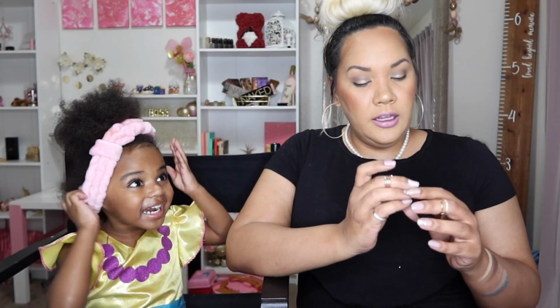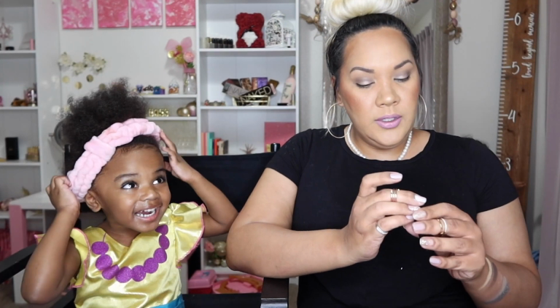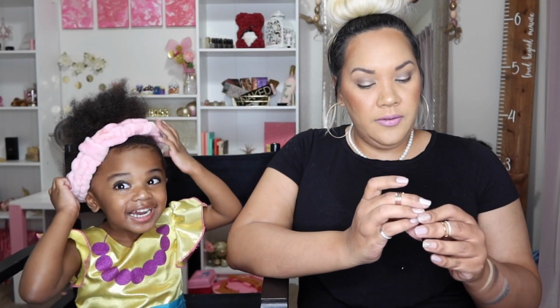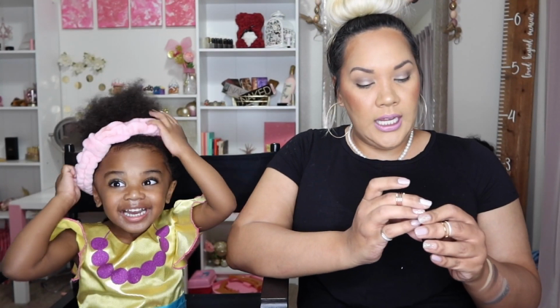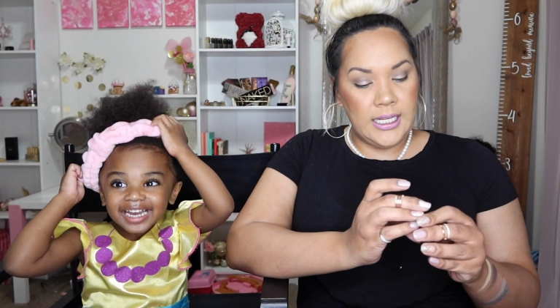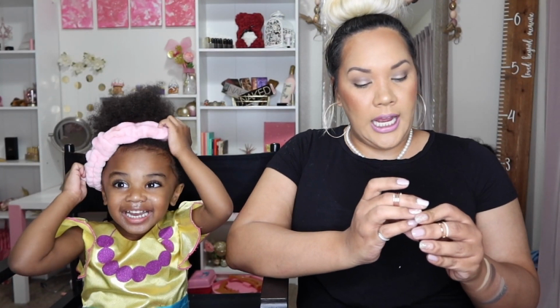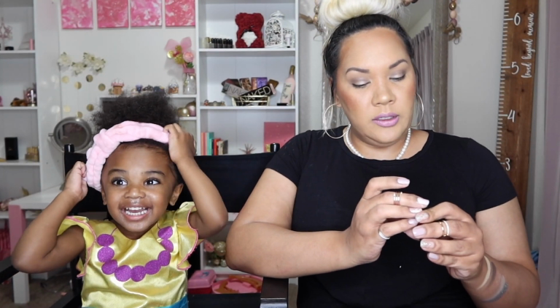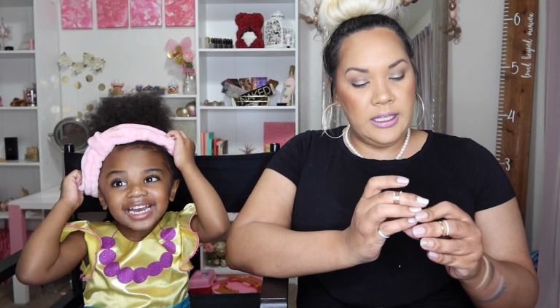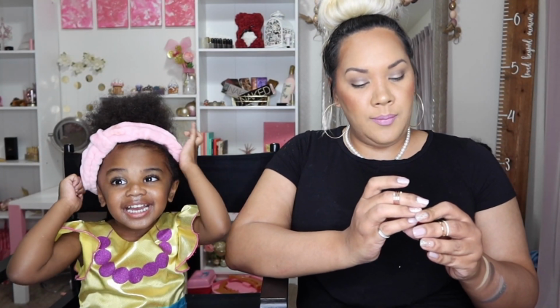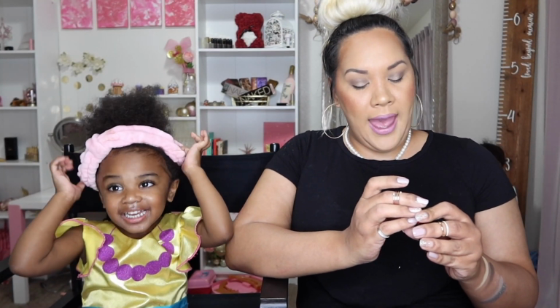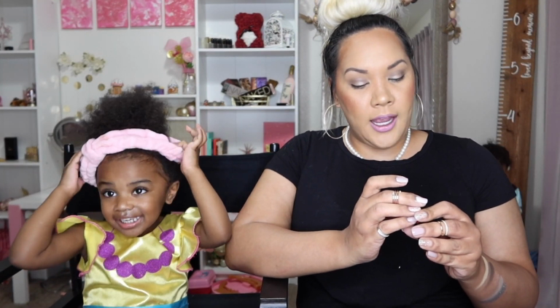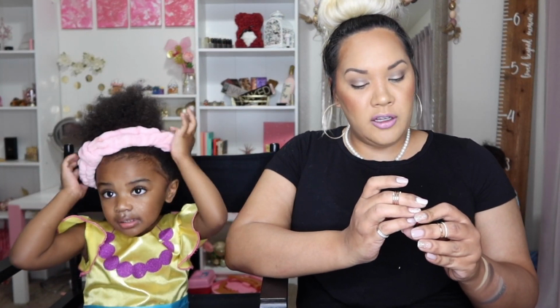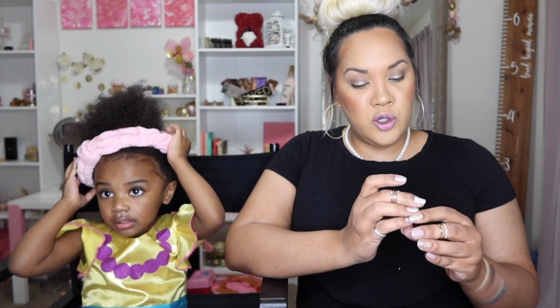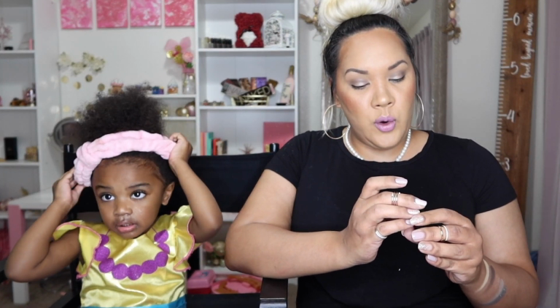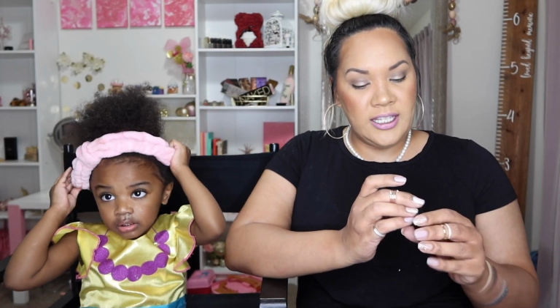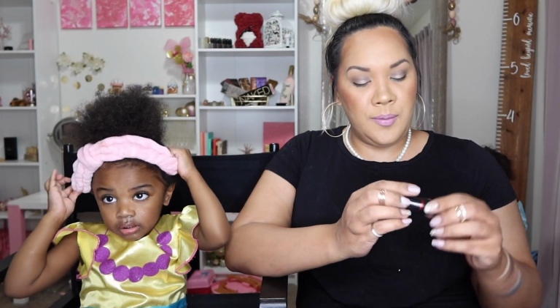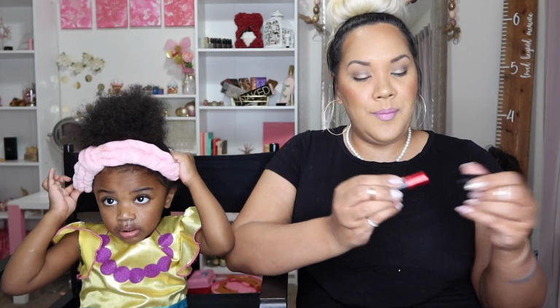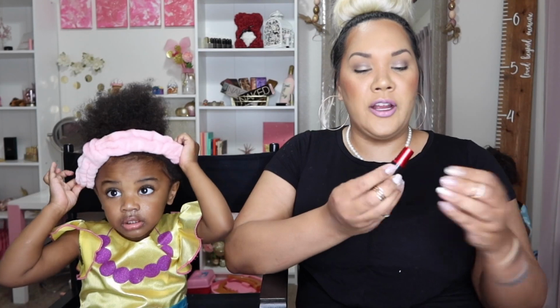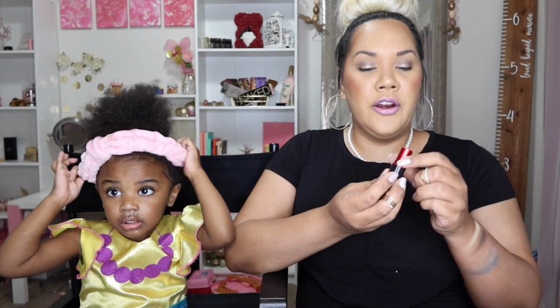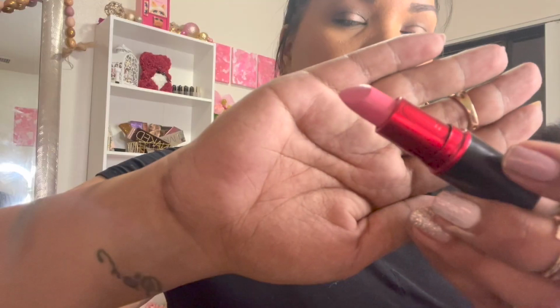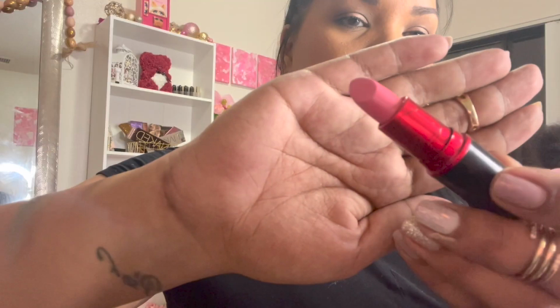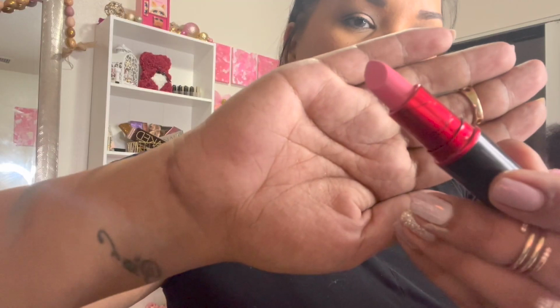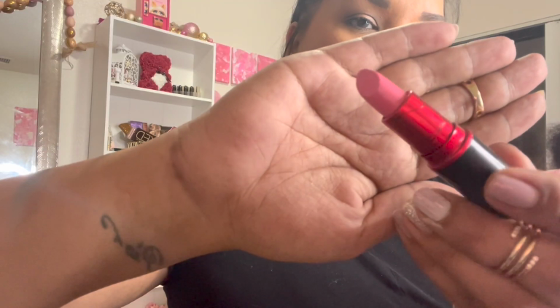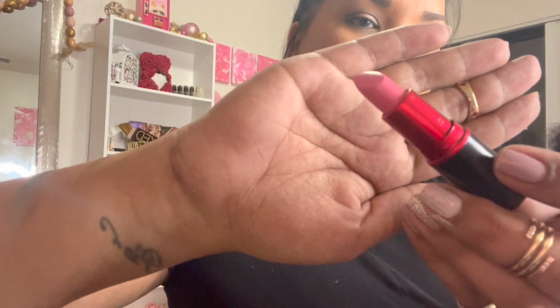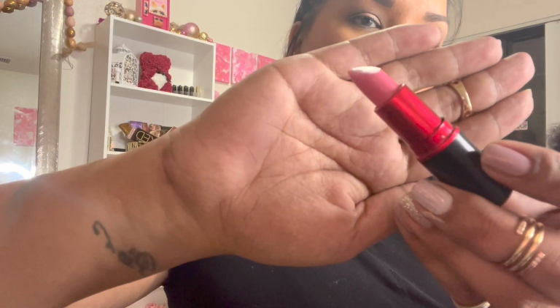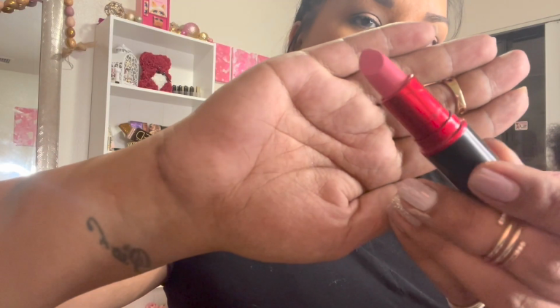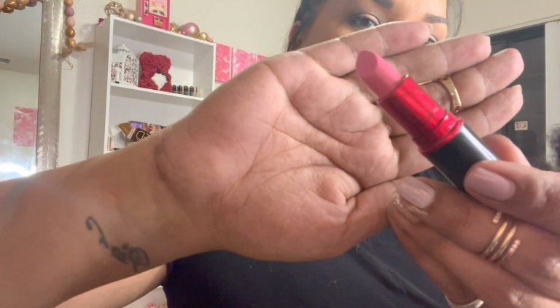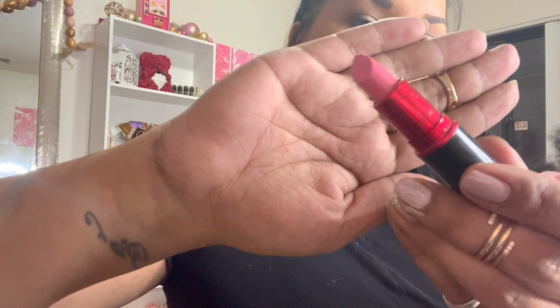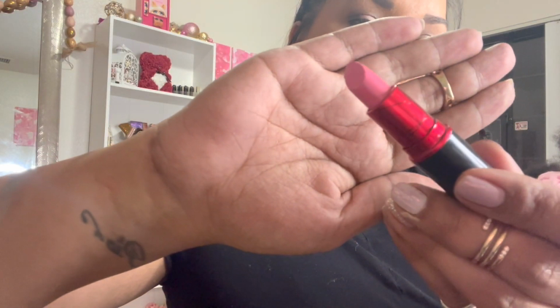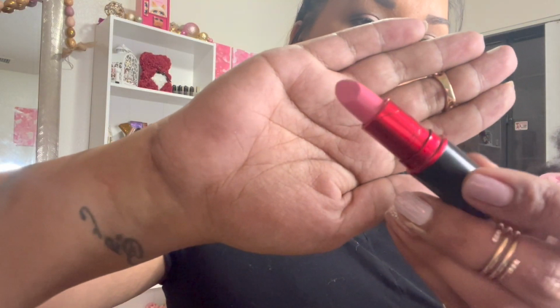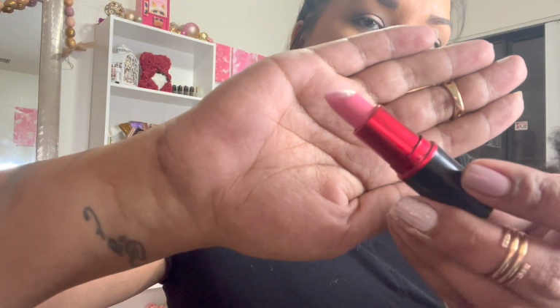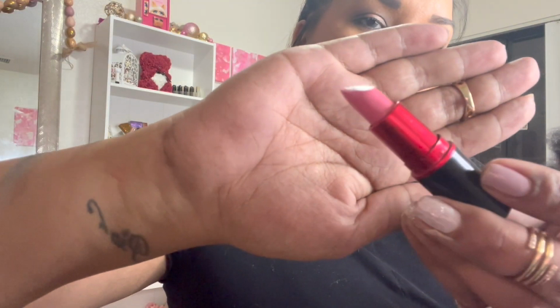The lipstick of the day is actually this MAC Dress Maker. Super, super pretty. Not mad at this shade at all.